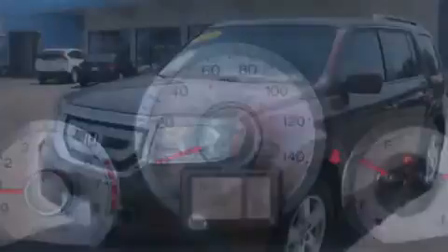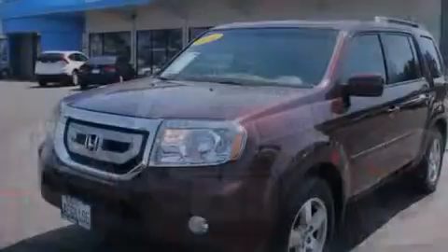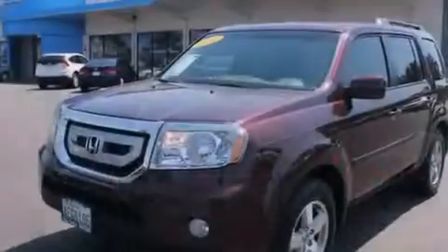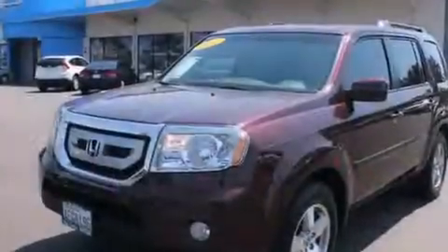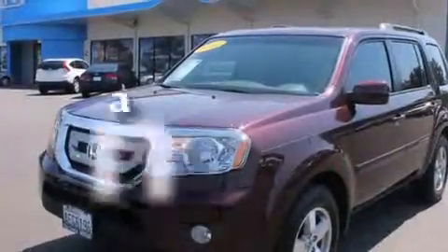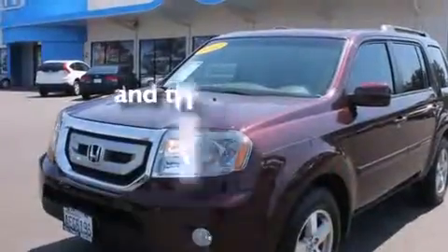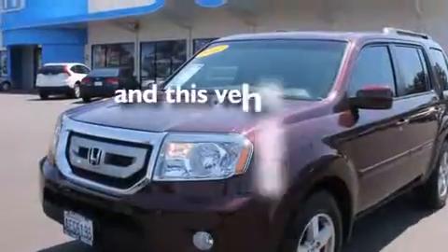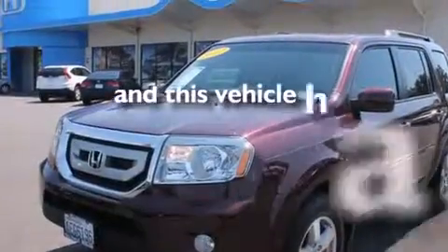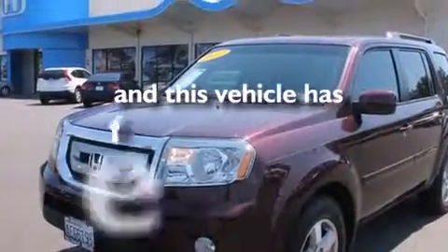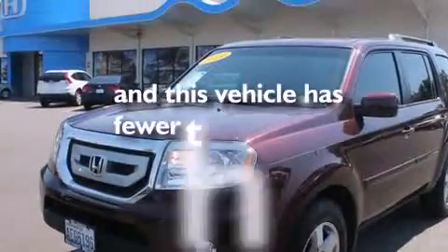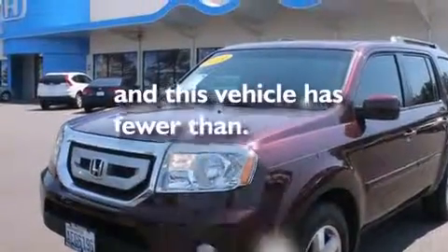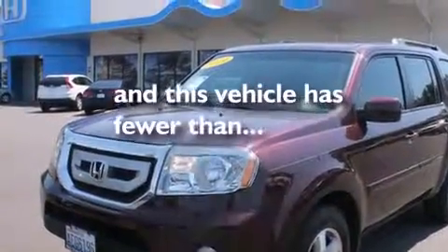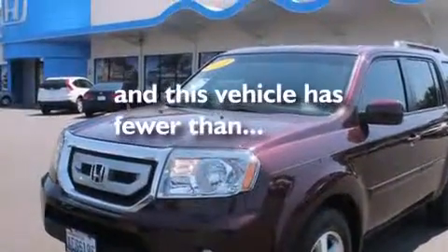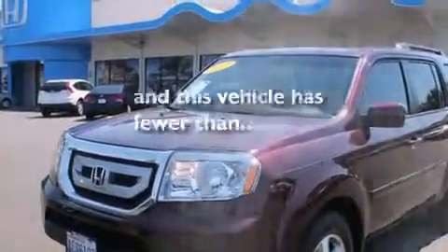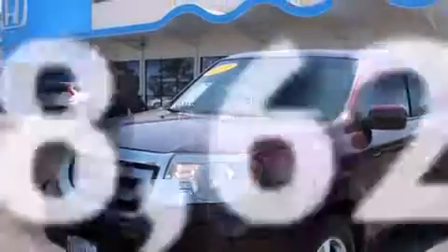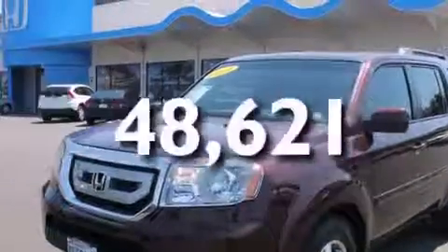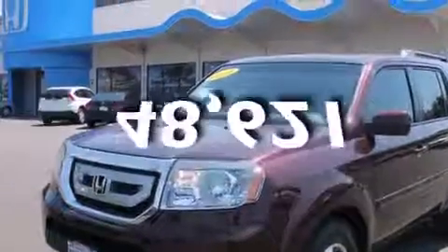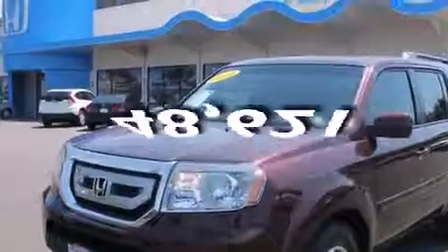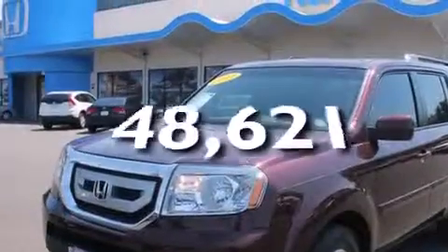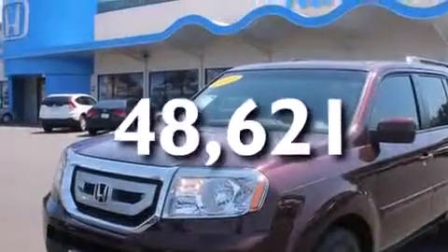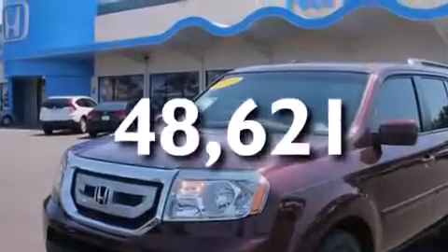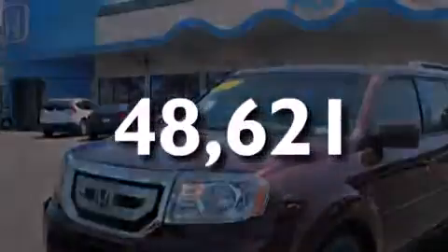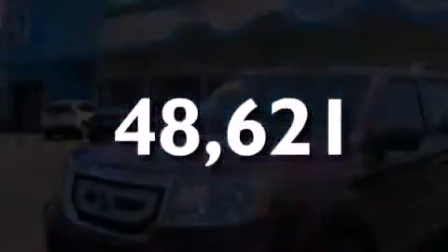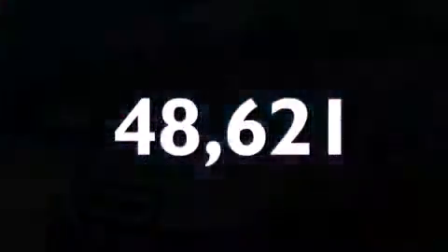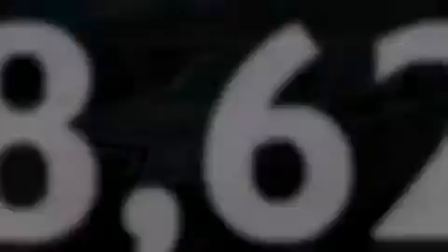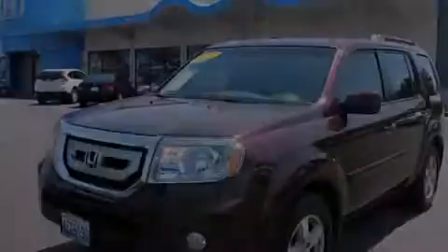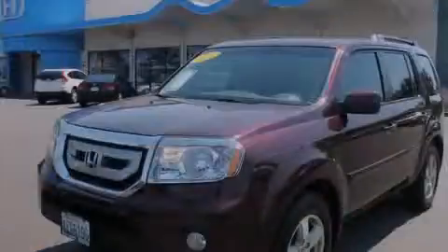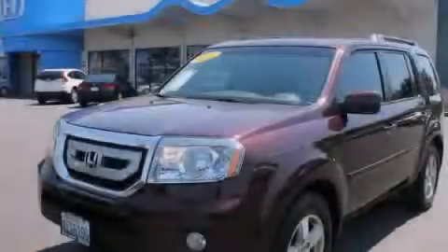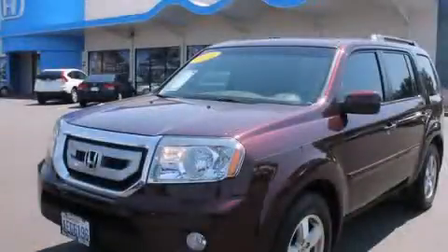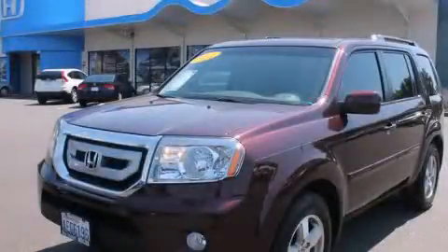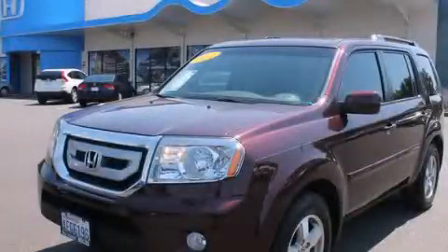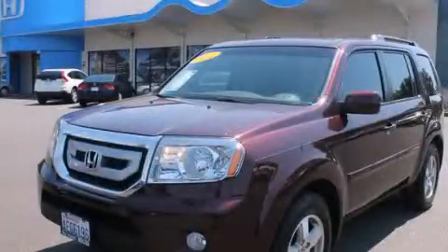And this vehicle has fewer than 49,000 miles on the odometer. Stop by today and test drive this automobile for yourself.